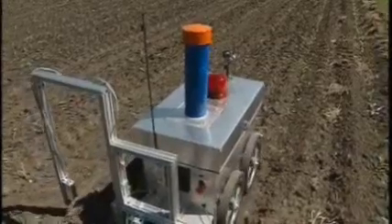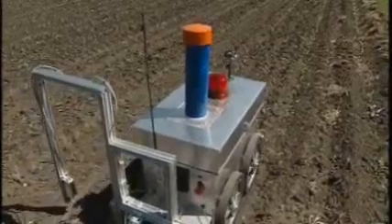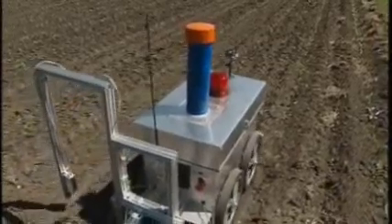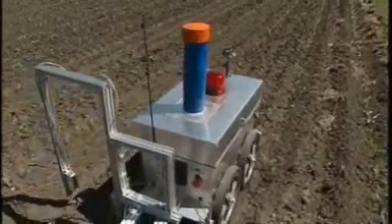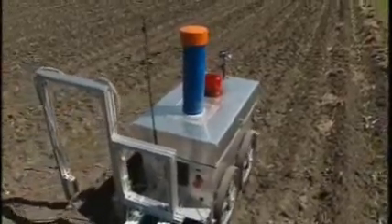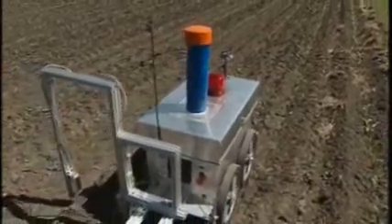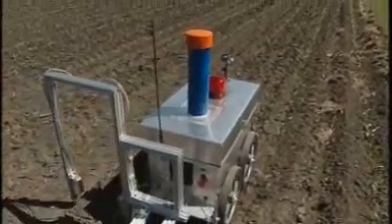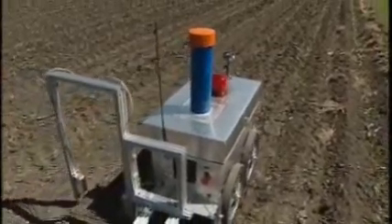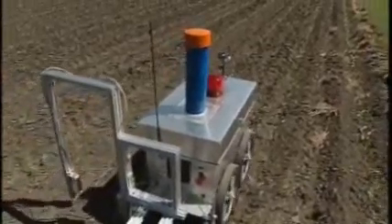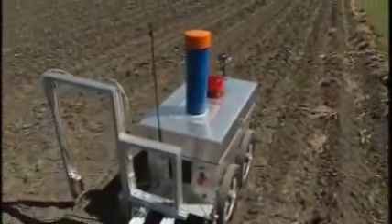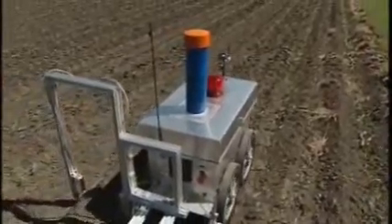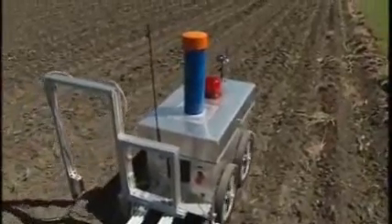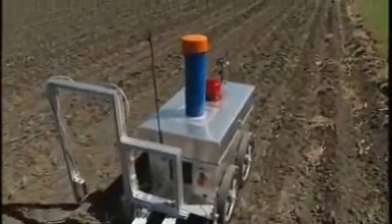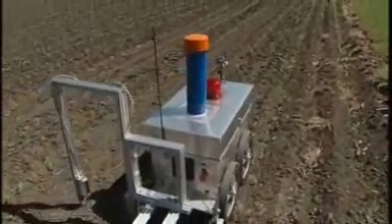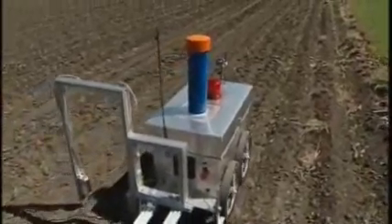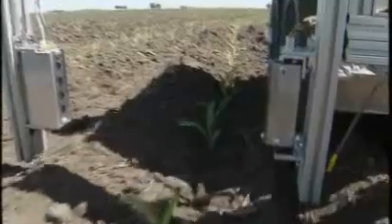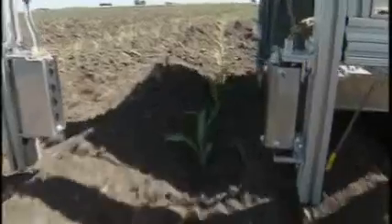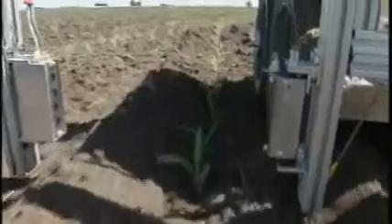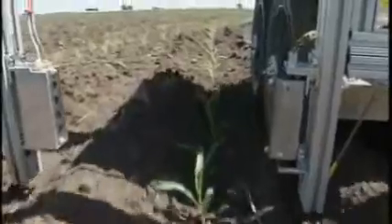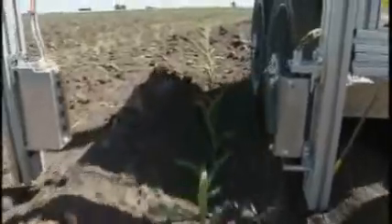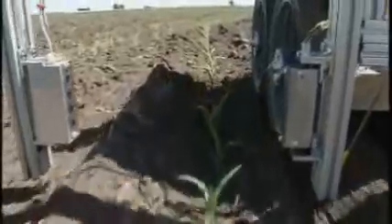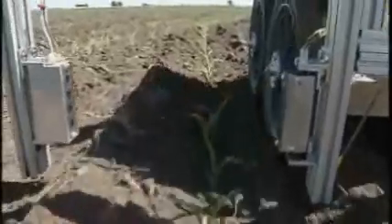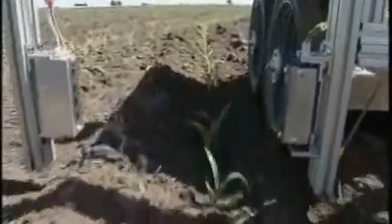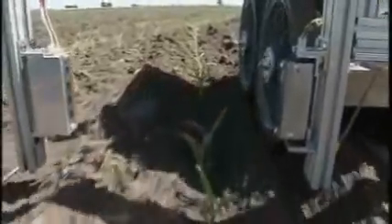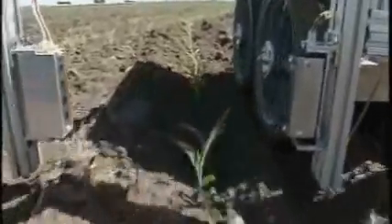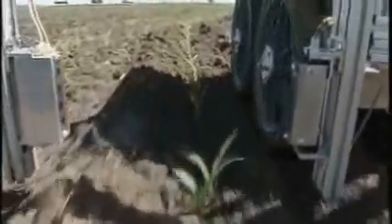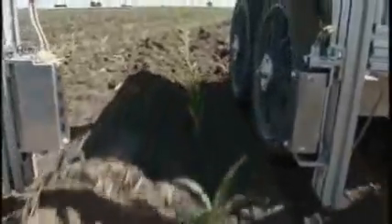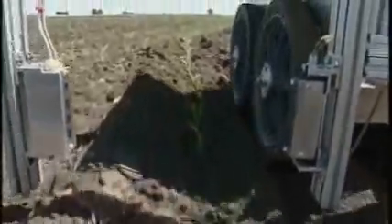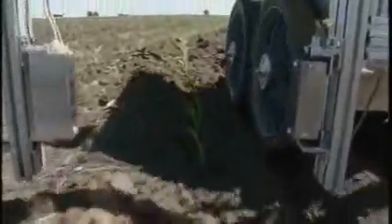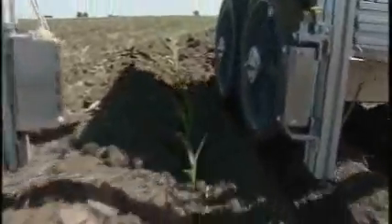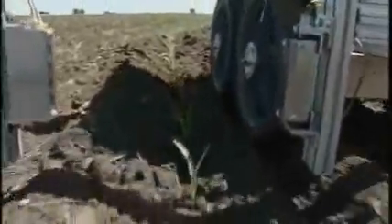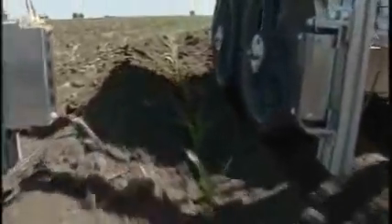Once identified, the robot would then eradicate the weeds, getting rid of them mechanically or by a select application of the correct herbicide.